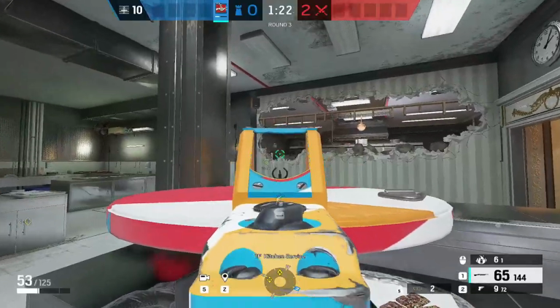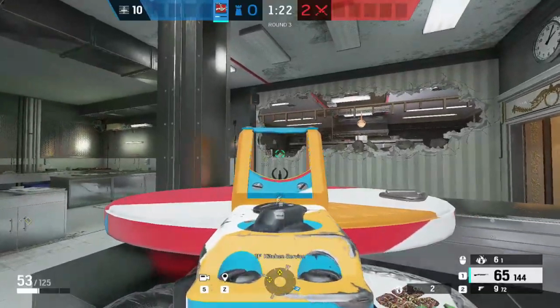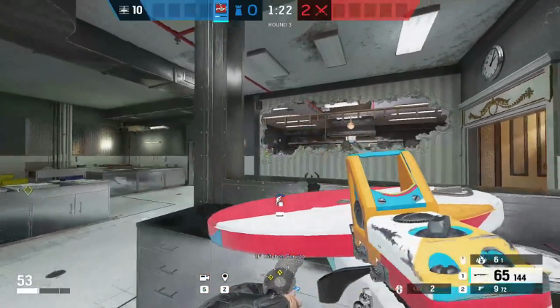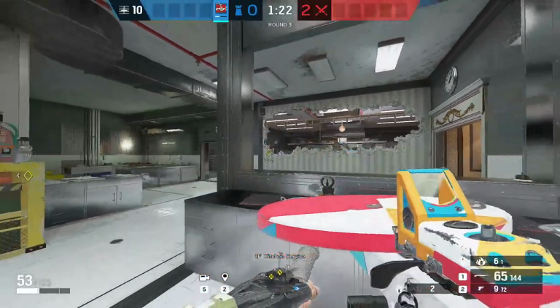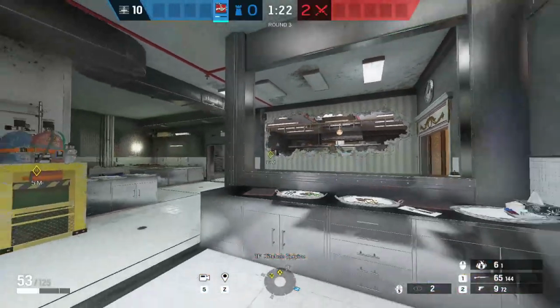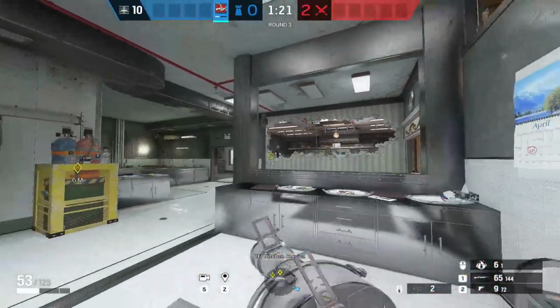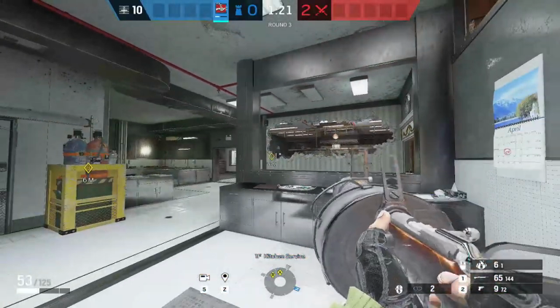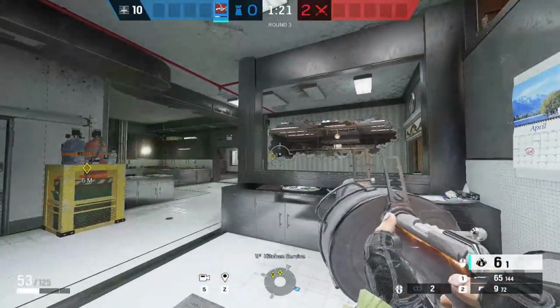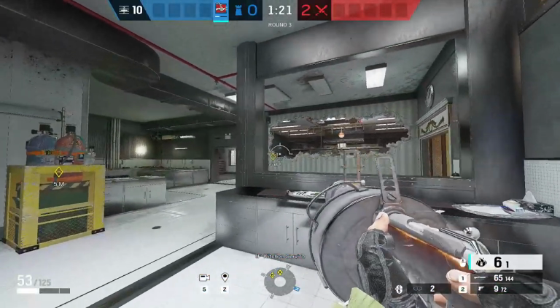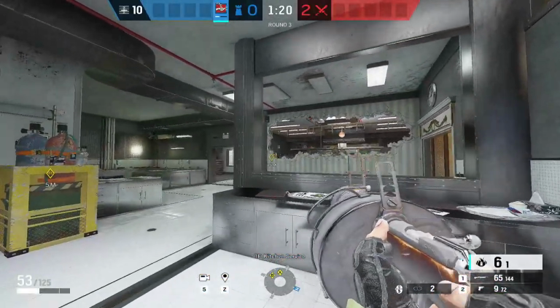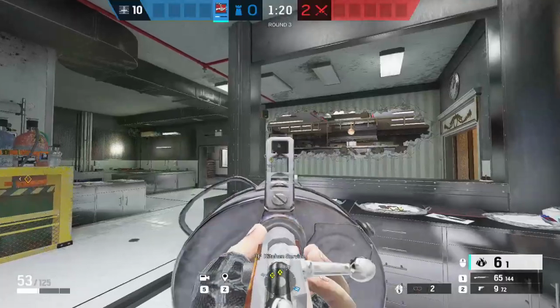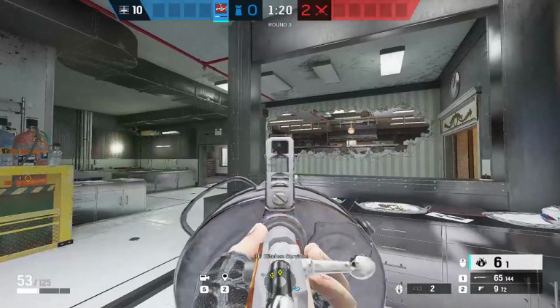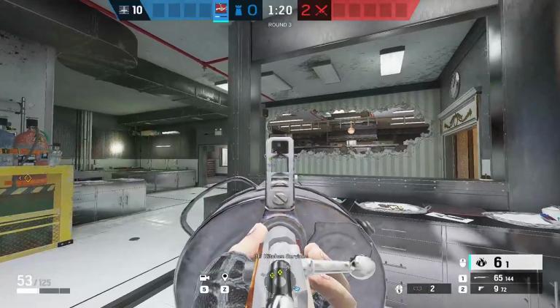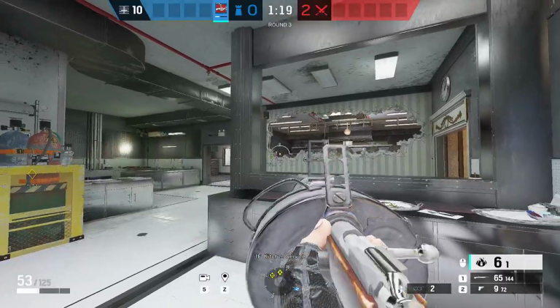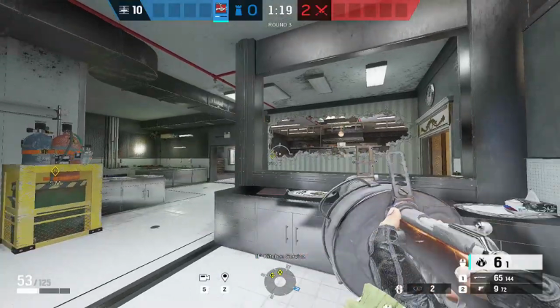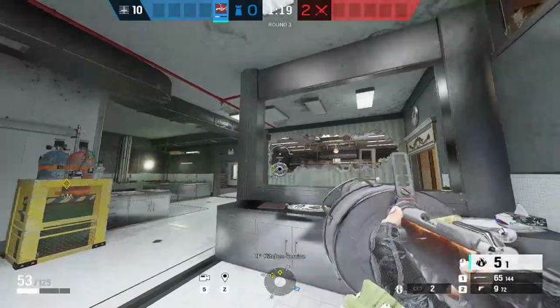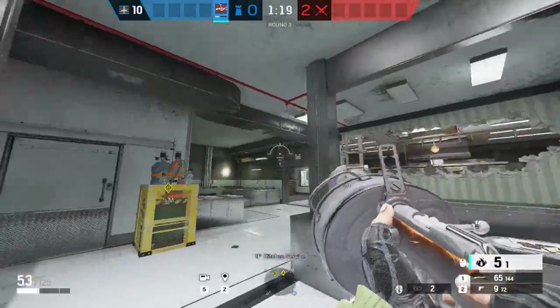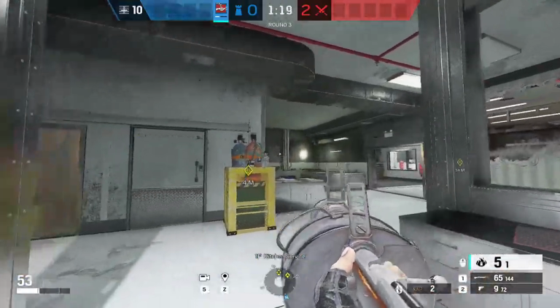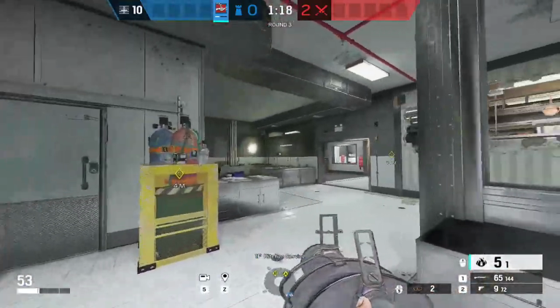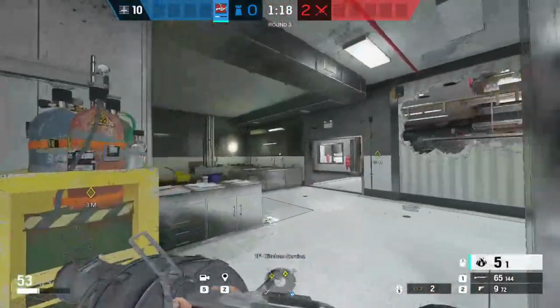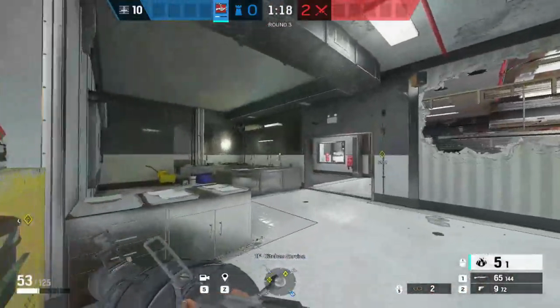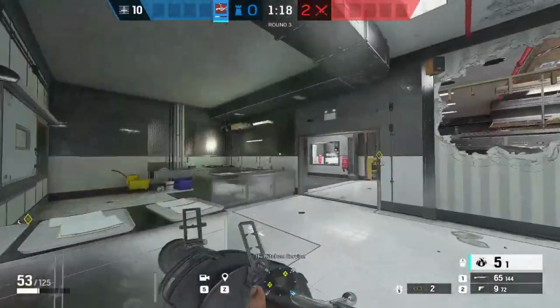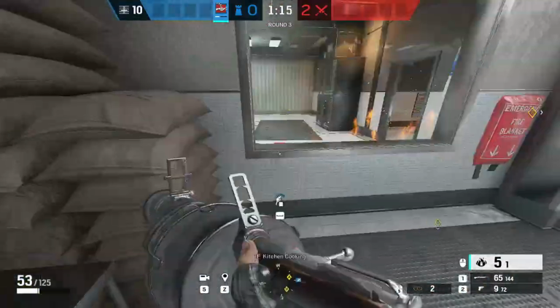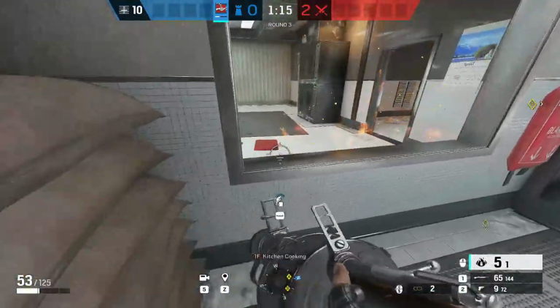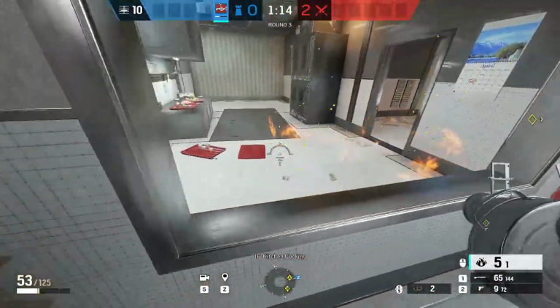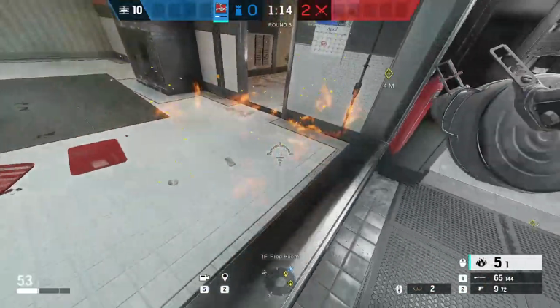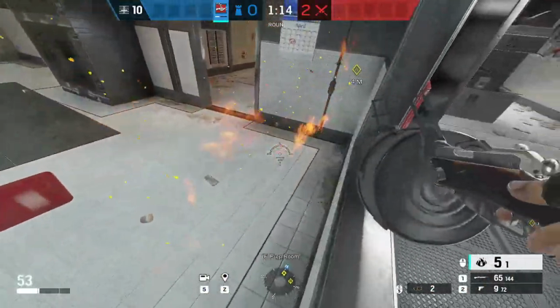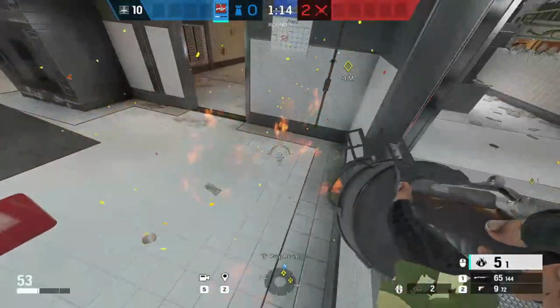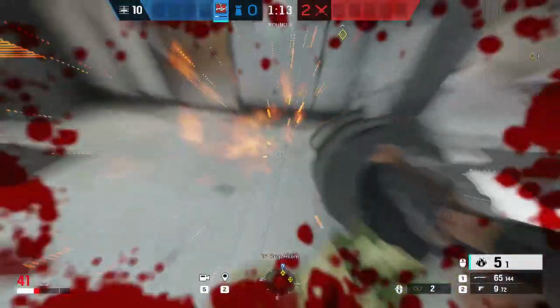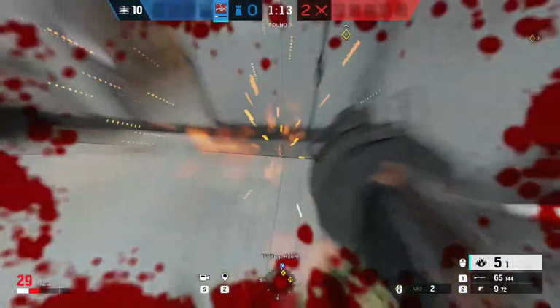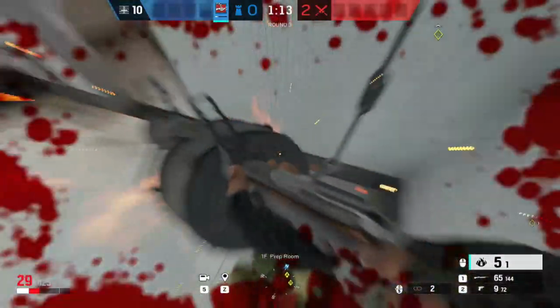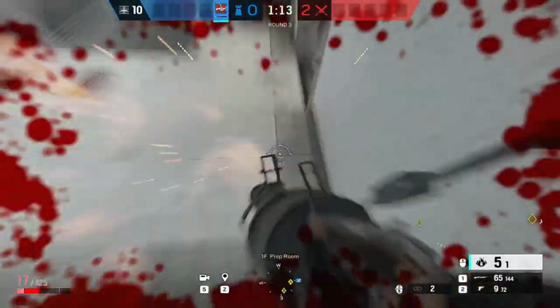What about Prep? You can also bounce the fire grenade off the door and it lands exactly where they will get cover or peek from.